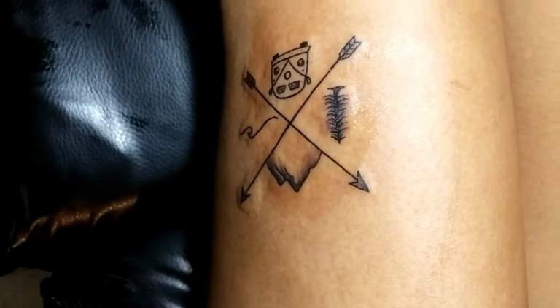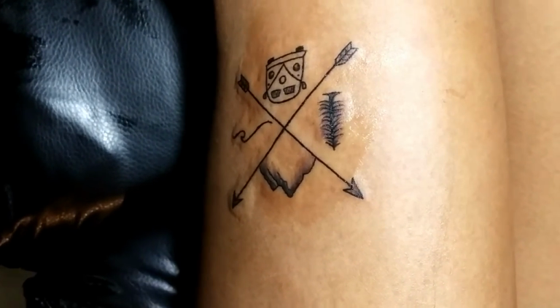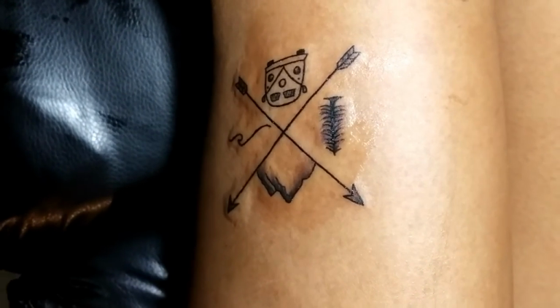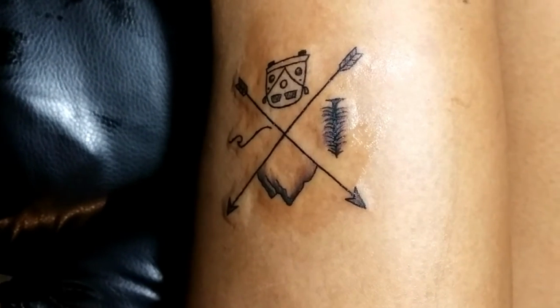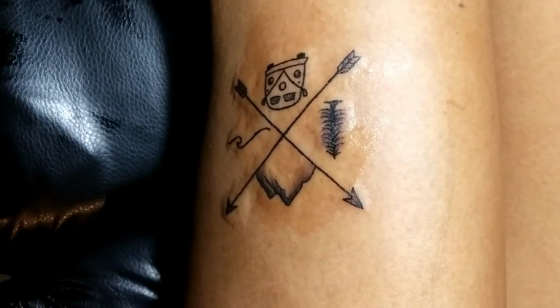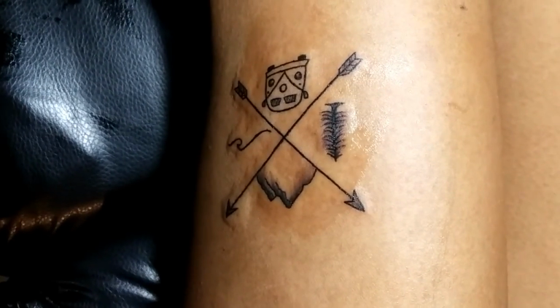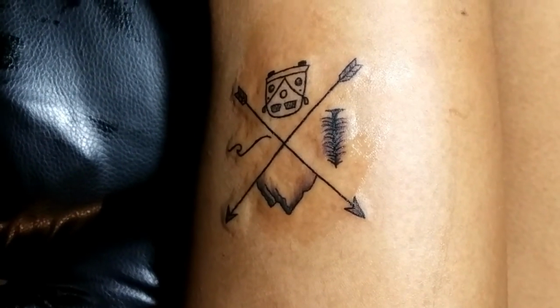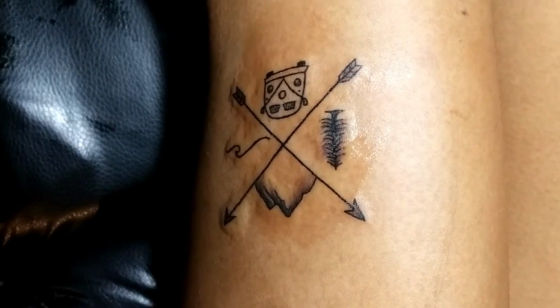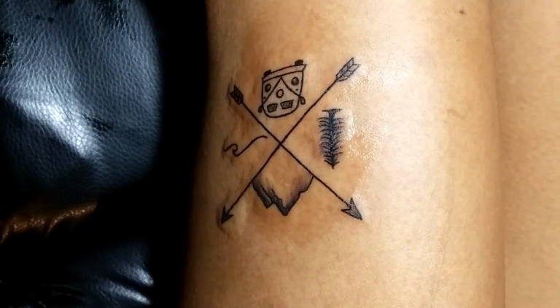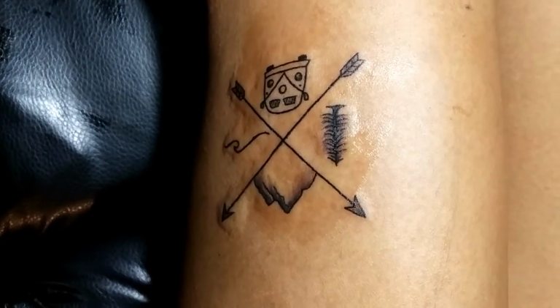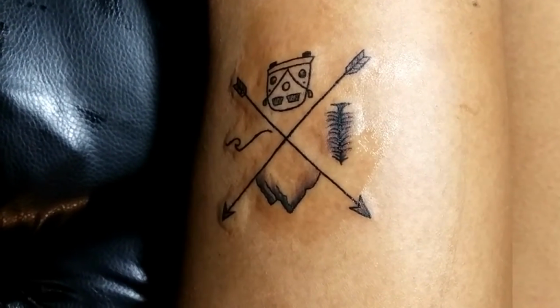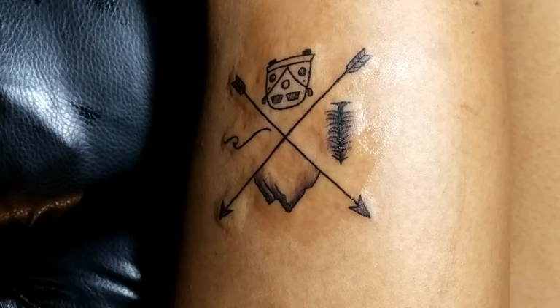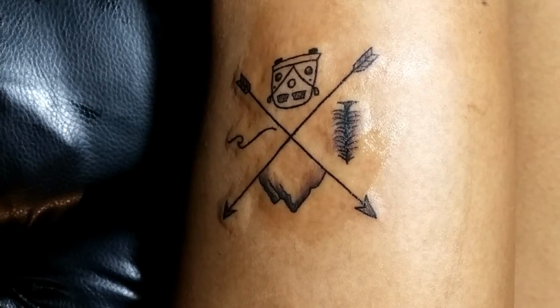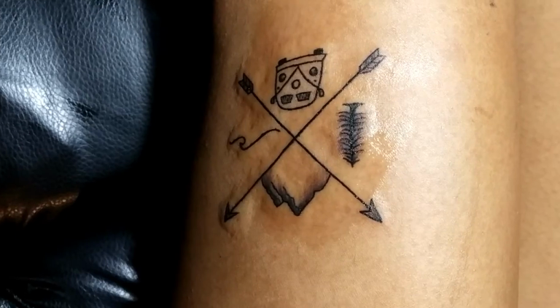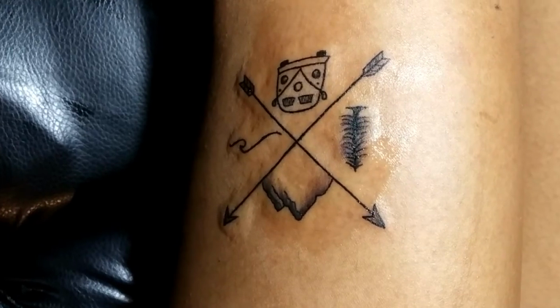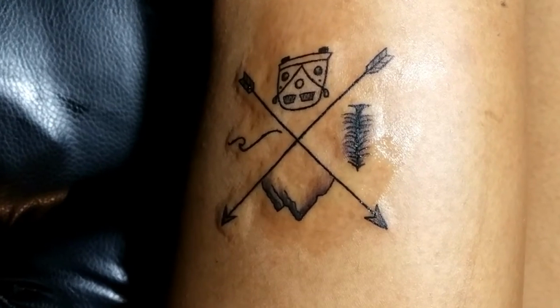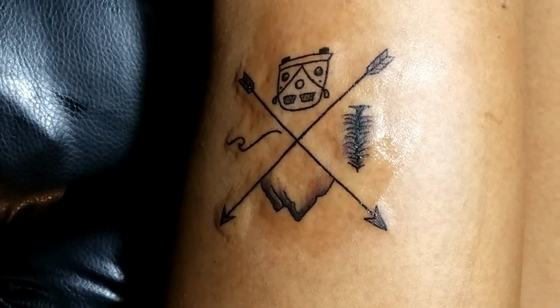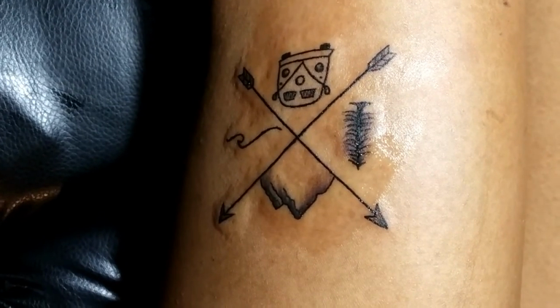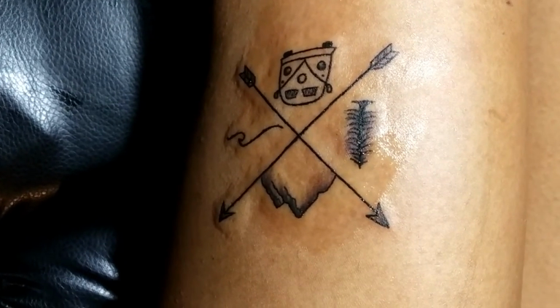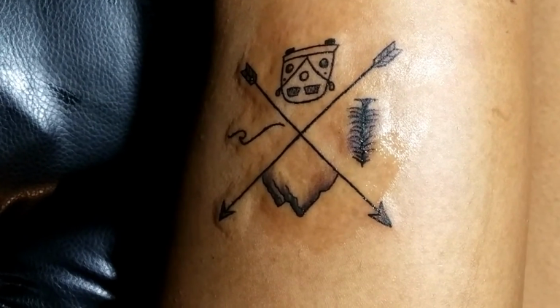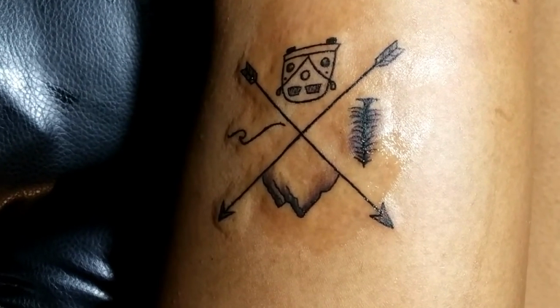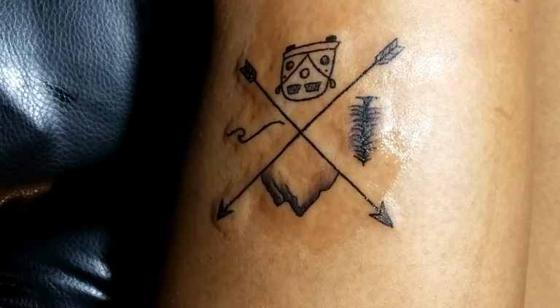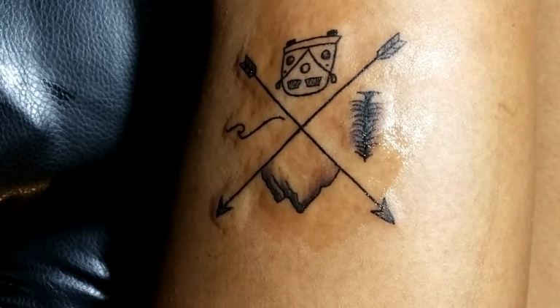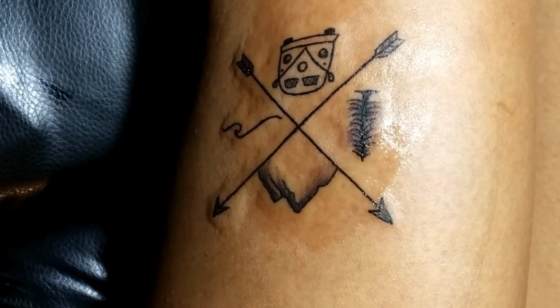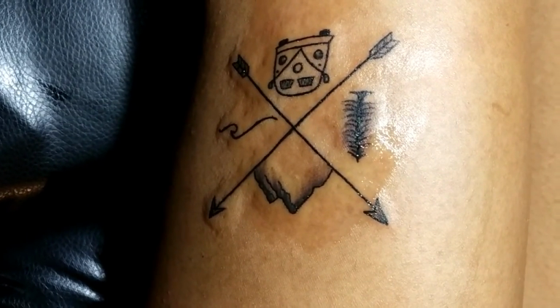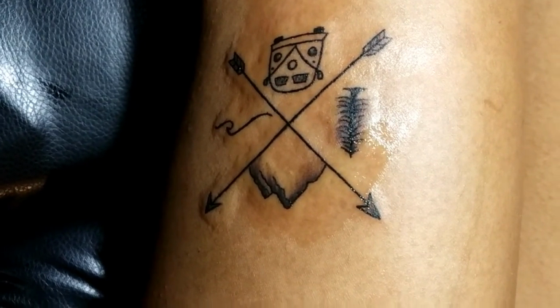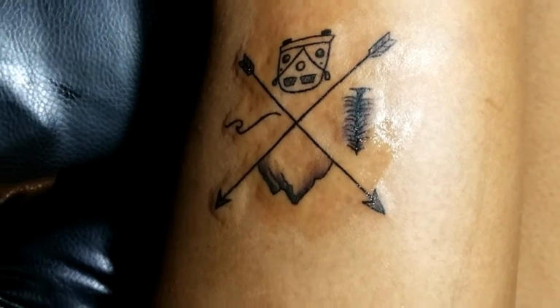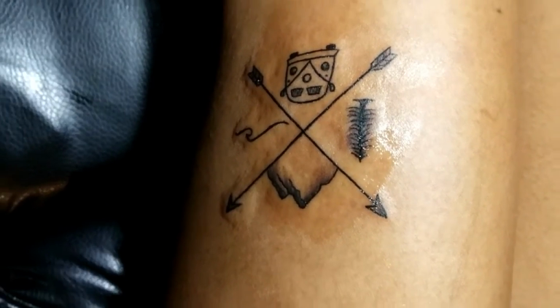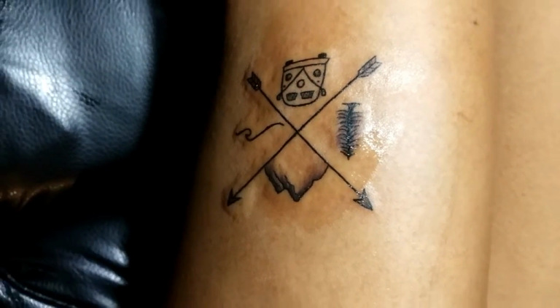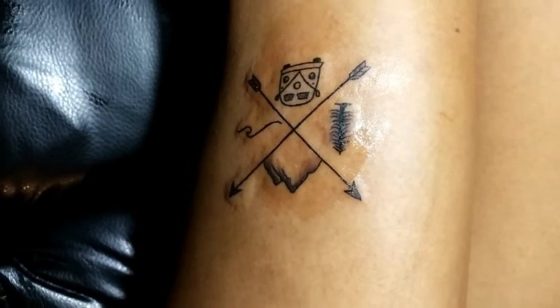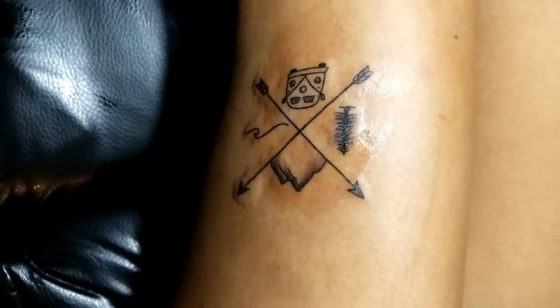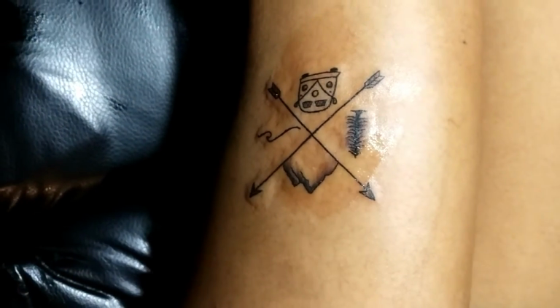Thigh tattoos are very attractive, and meanwhile you can easily hide them. So you can easily carry these tattoos for a lifetime.